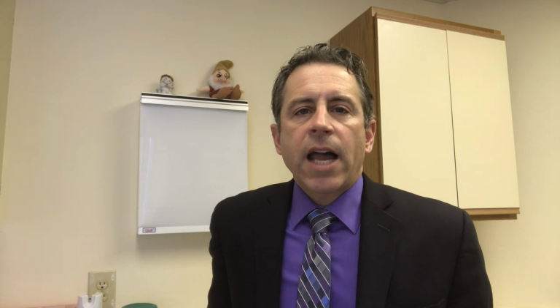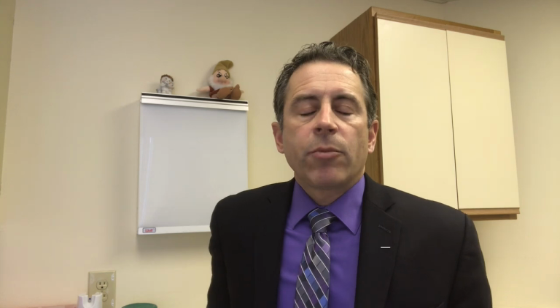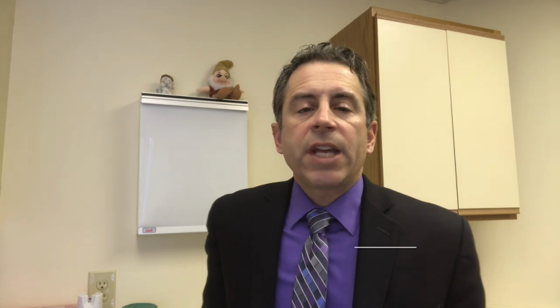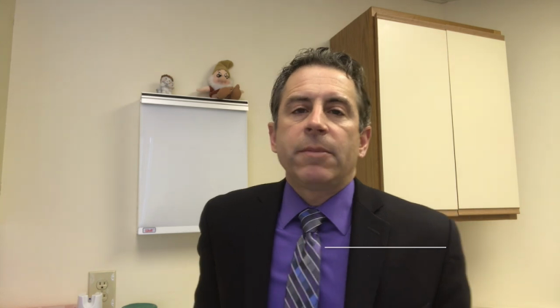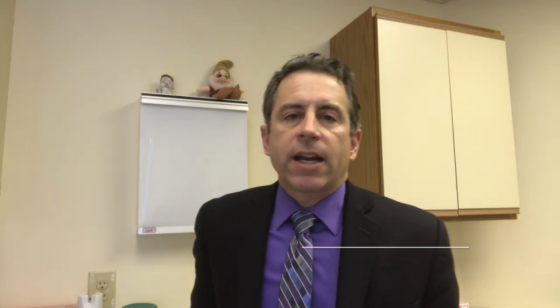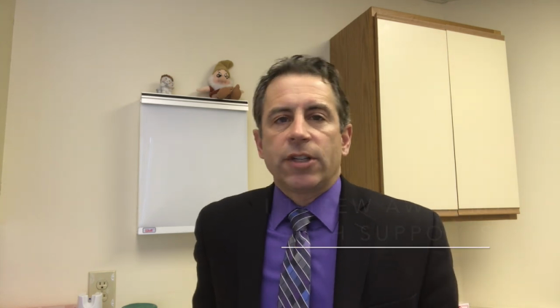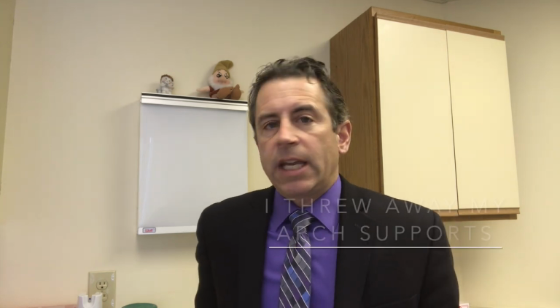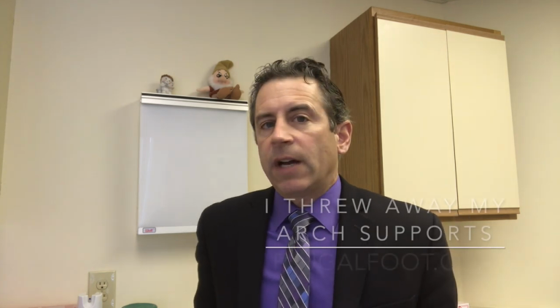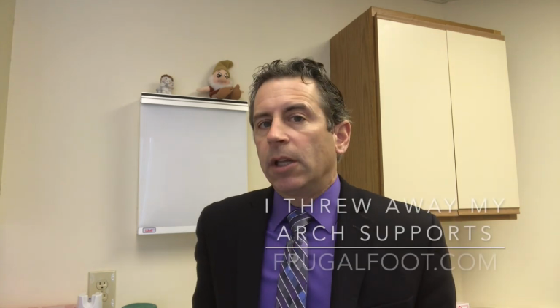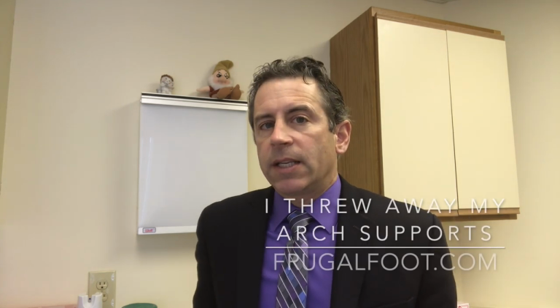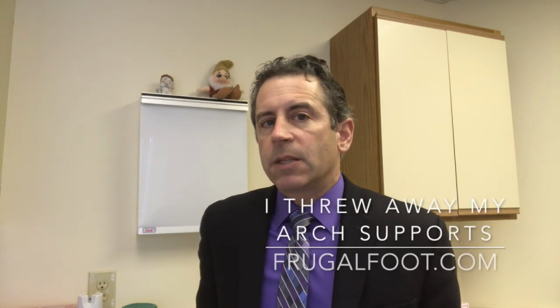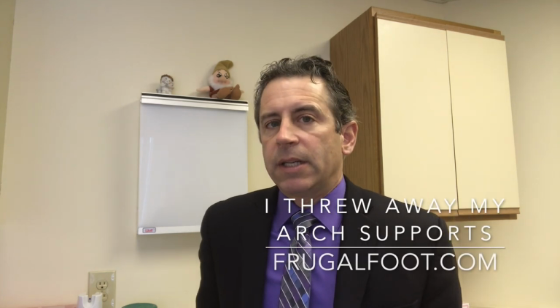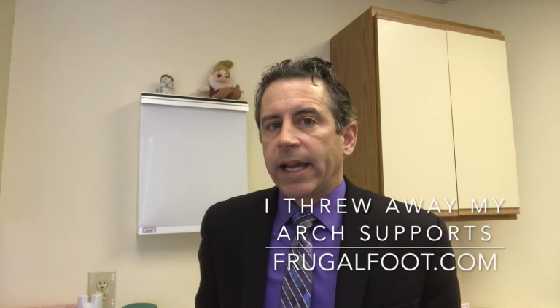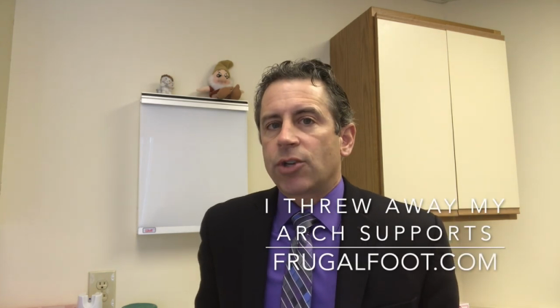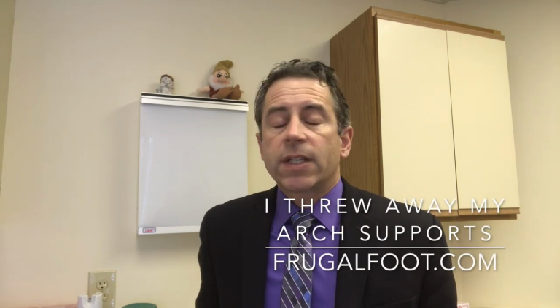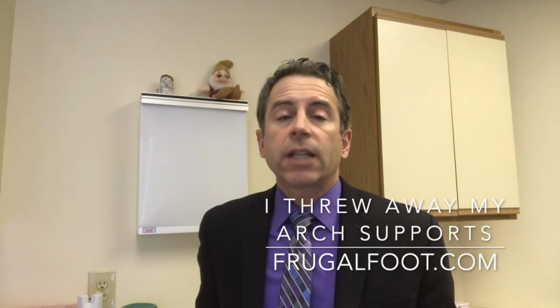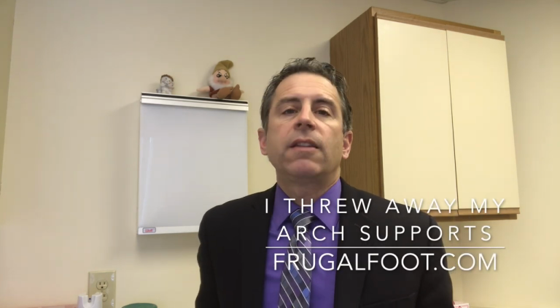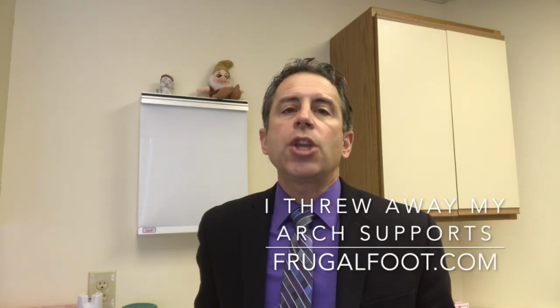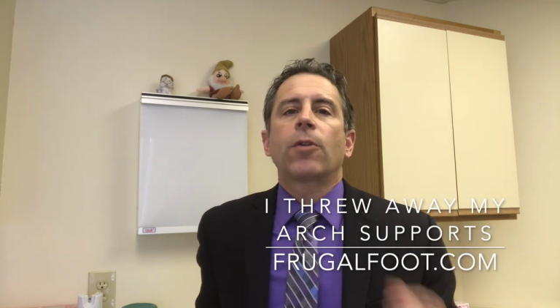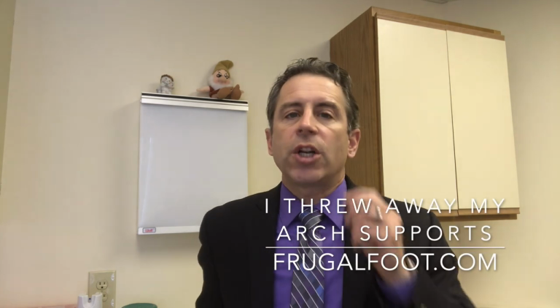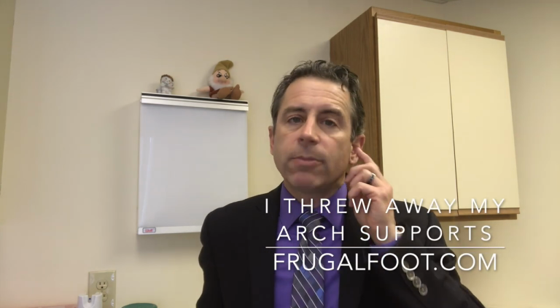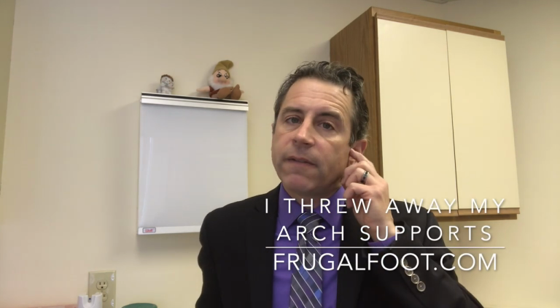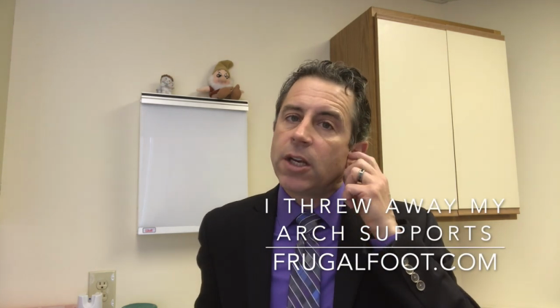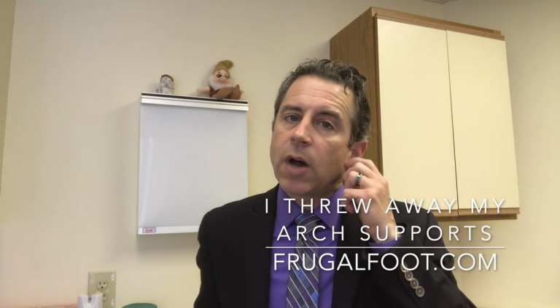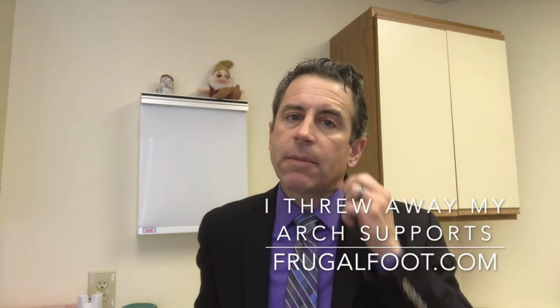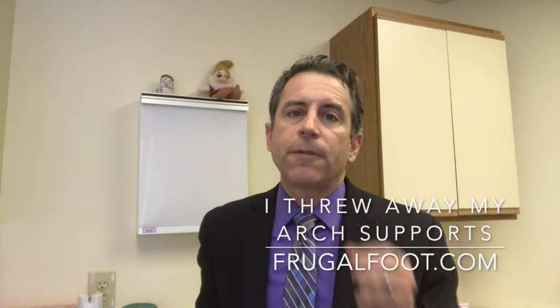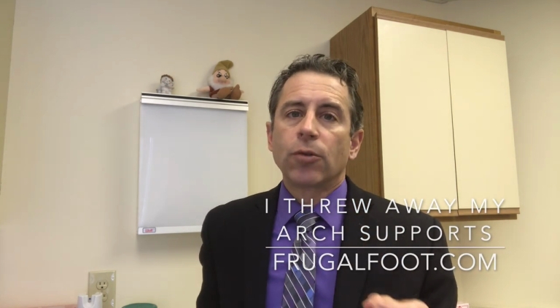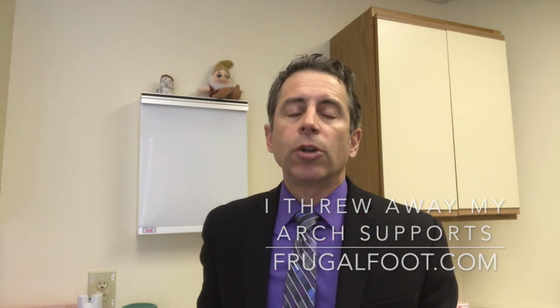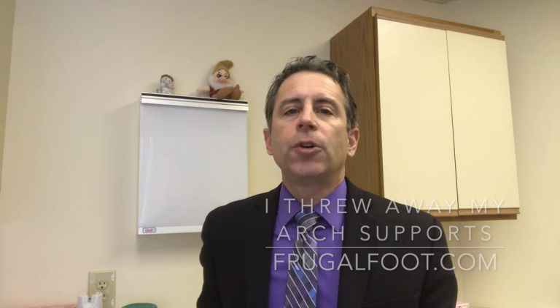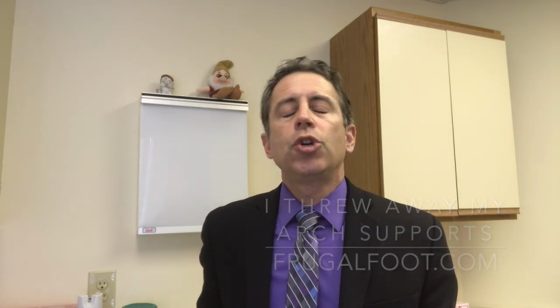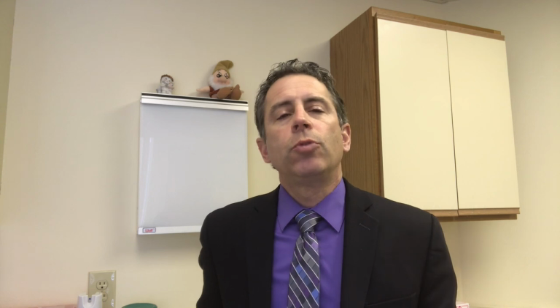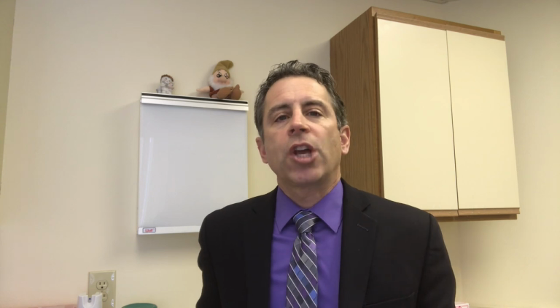Hi everybody, I'm Dr. Dave. I'm a licensed podiatrist. I'd like to thank you for watching my video on my Frugal Foot YouTube channel.